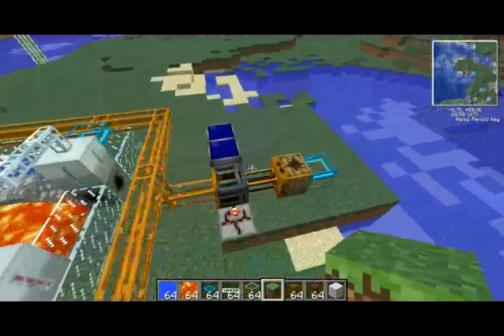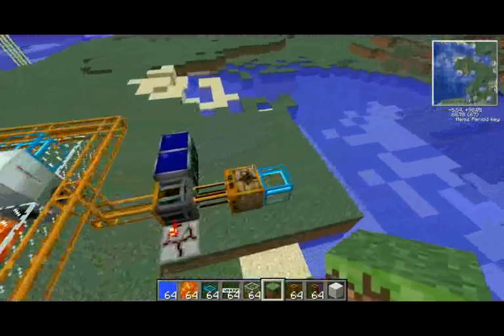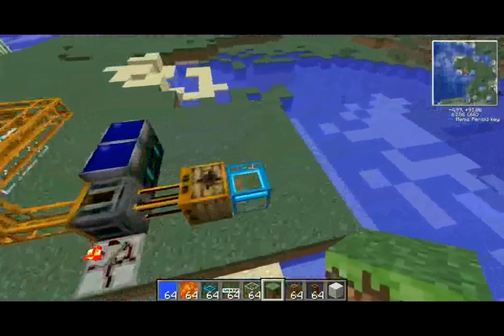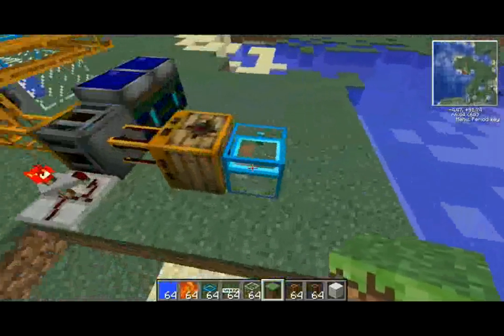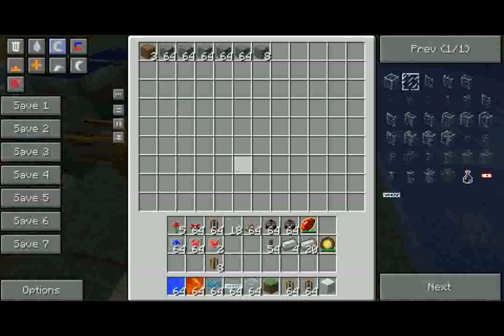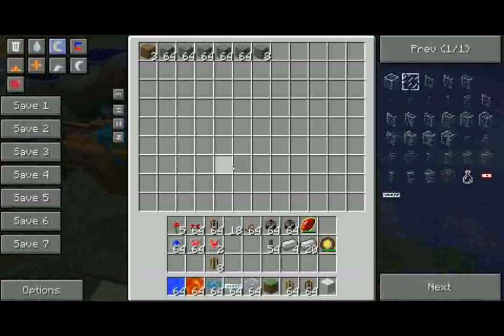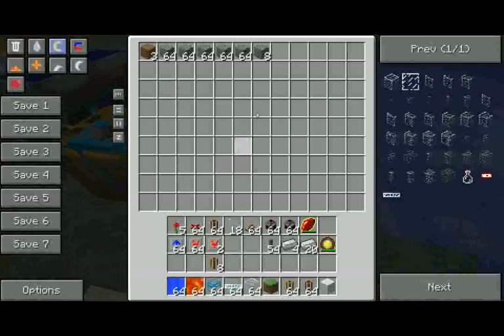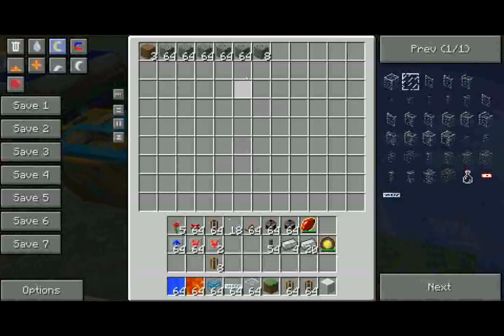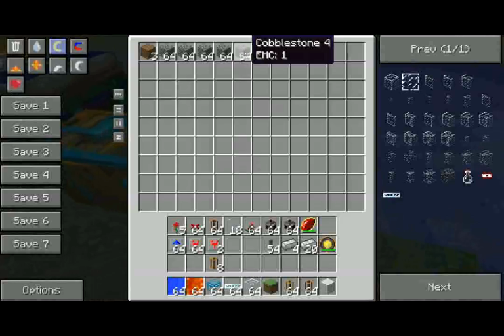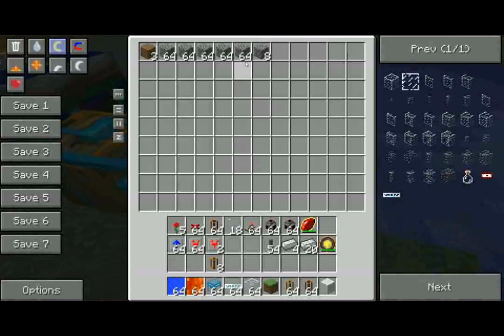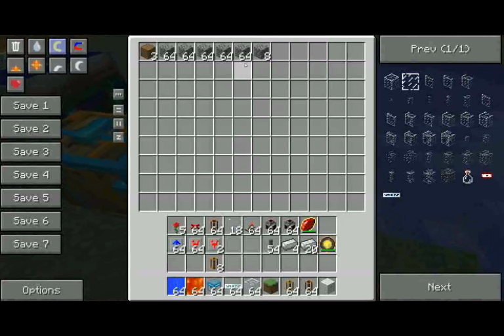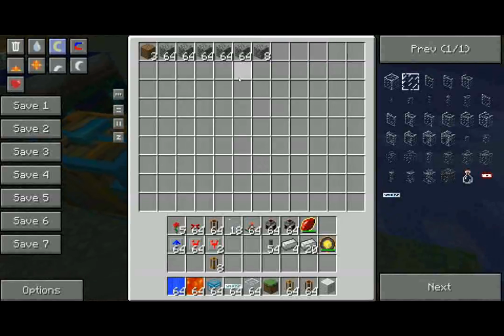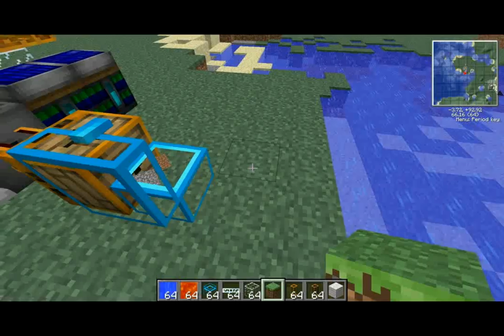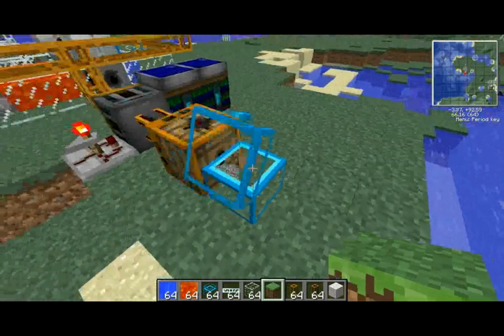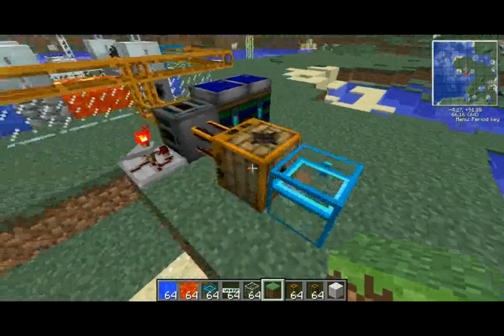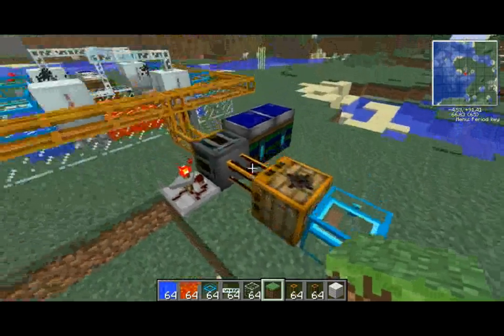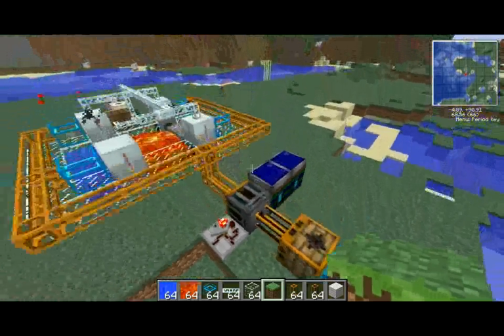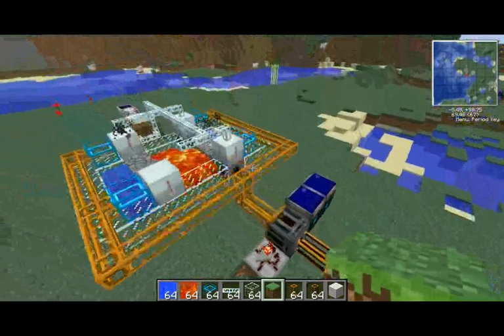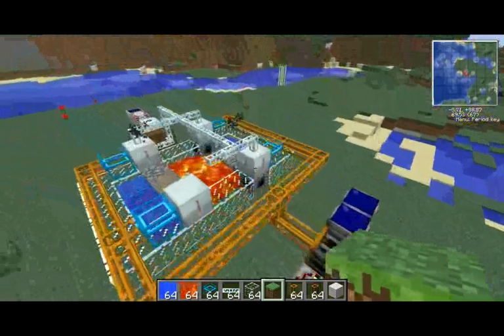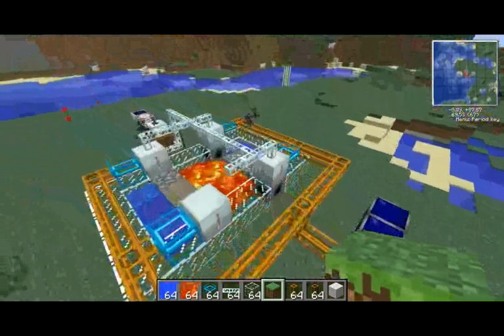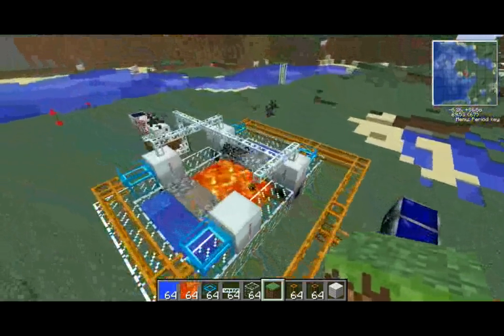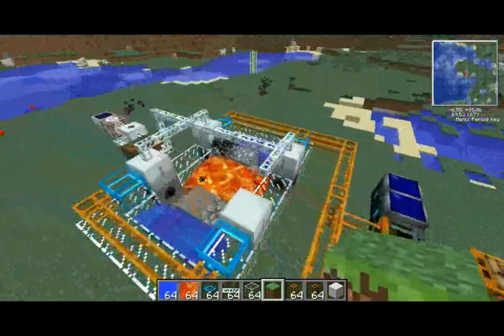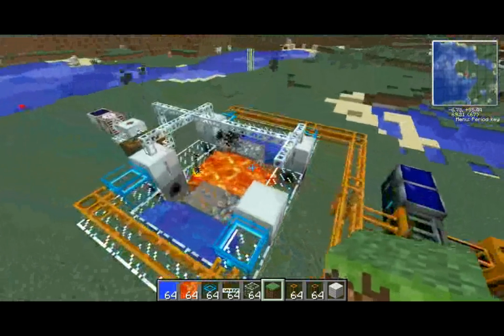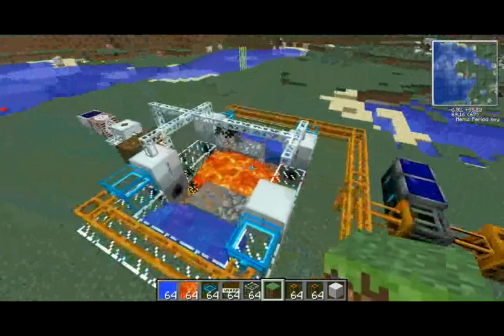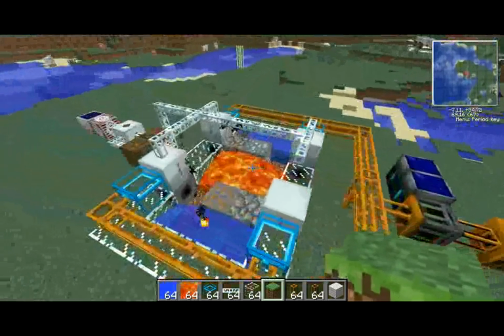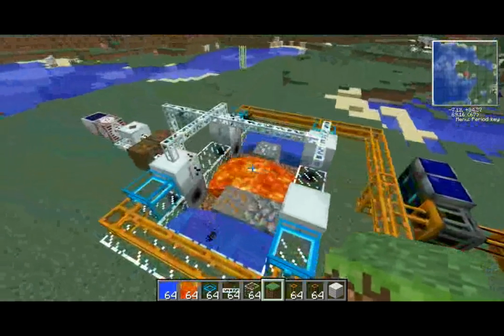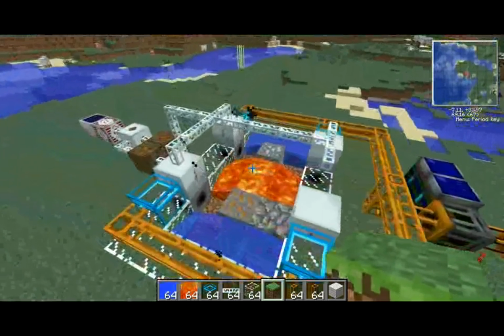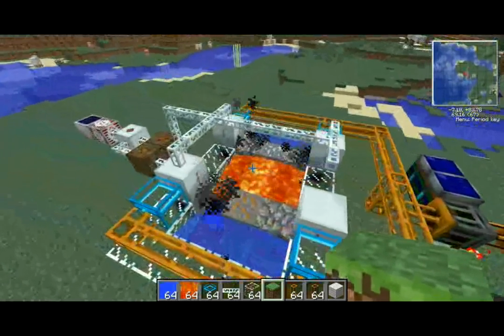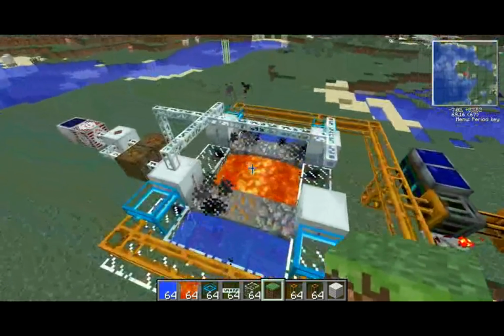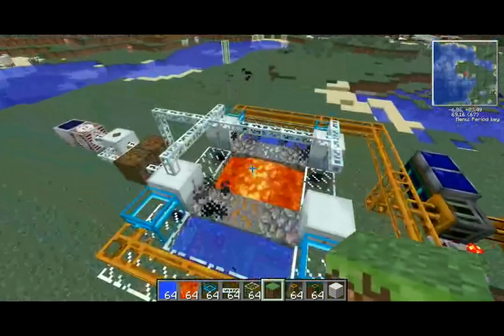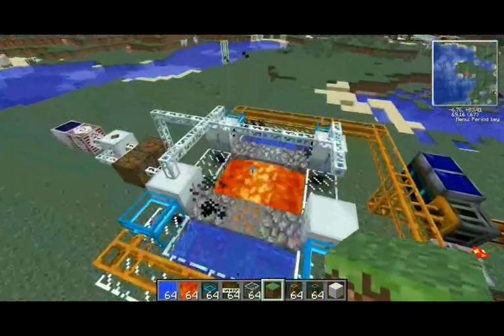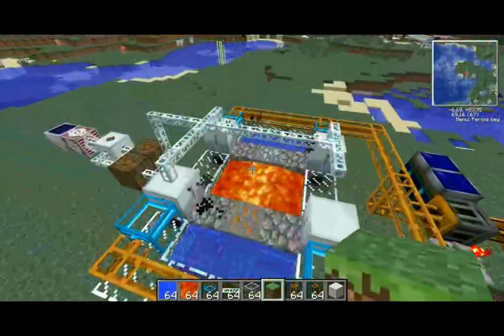Since cobblestone can be macerated into sand and then smelted into glass, it's an incredibly useful resource to have automated.